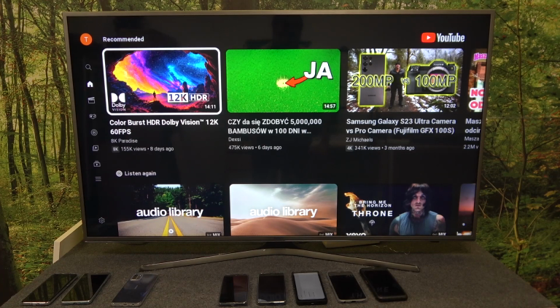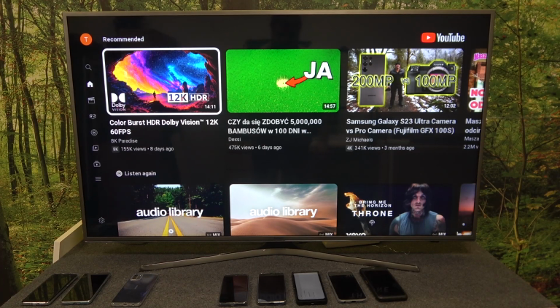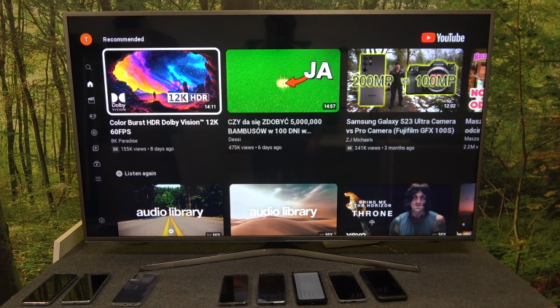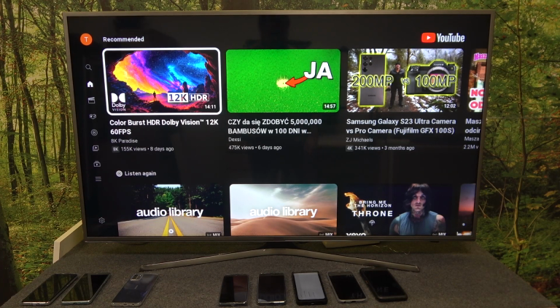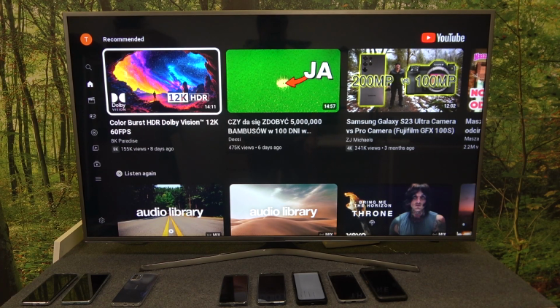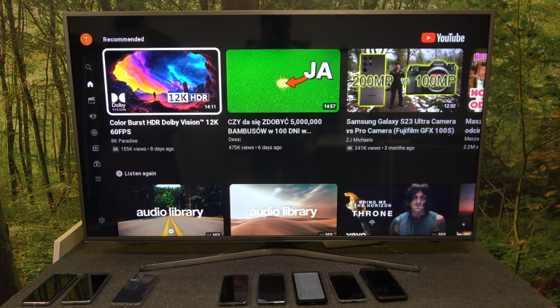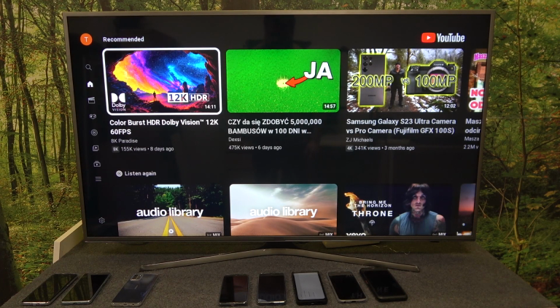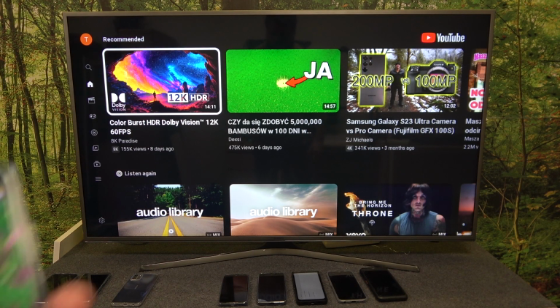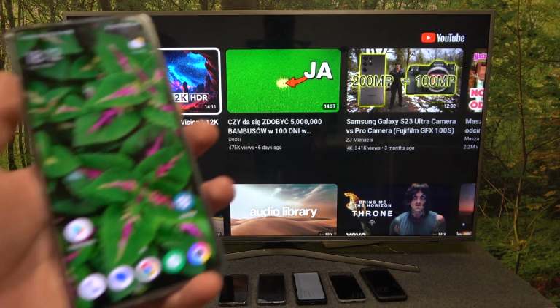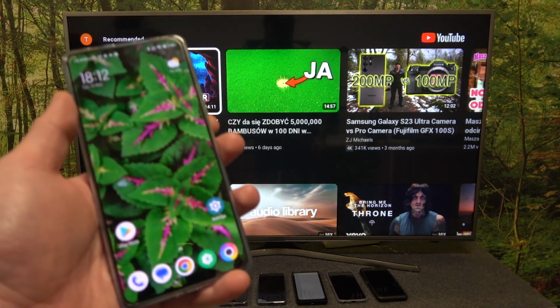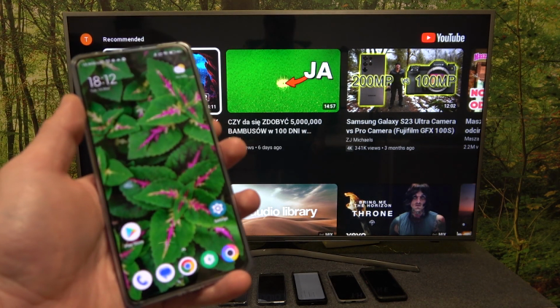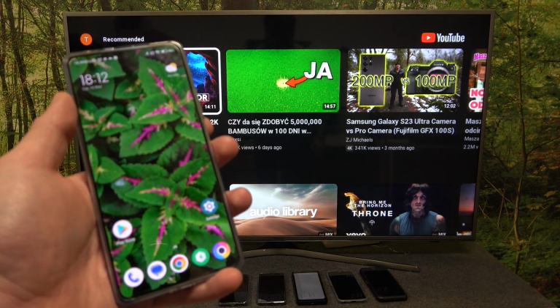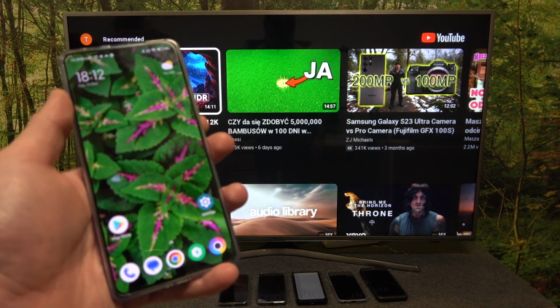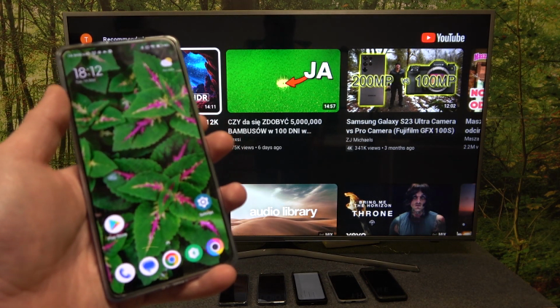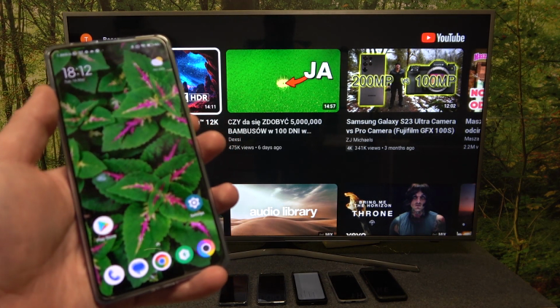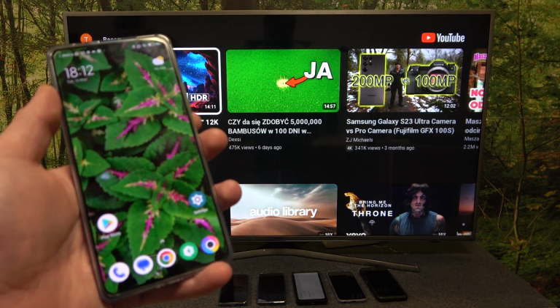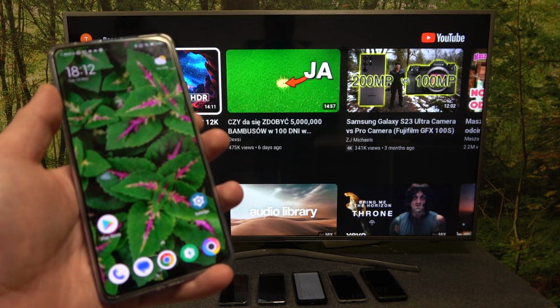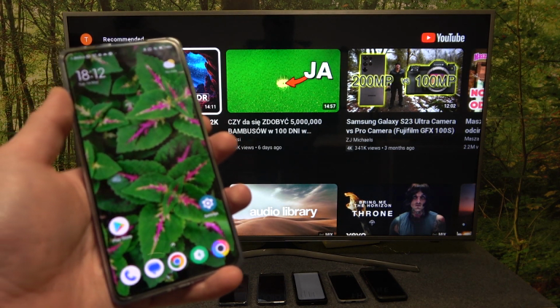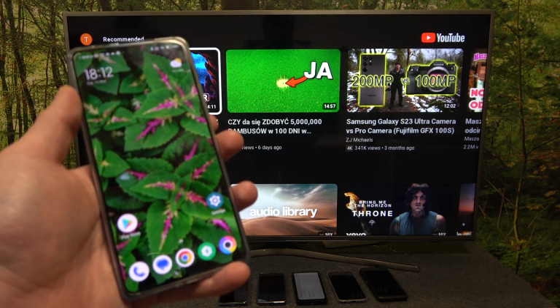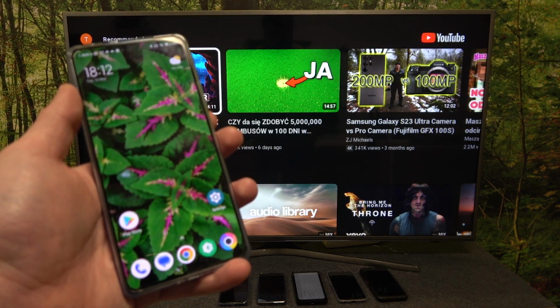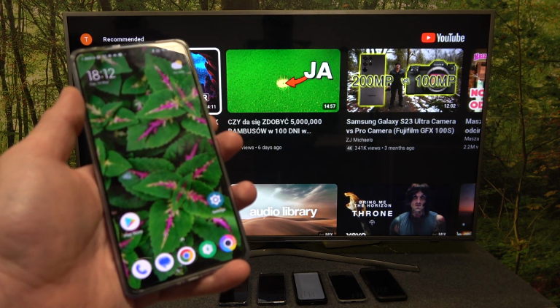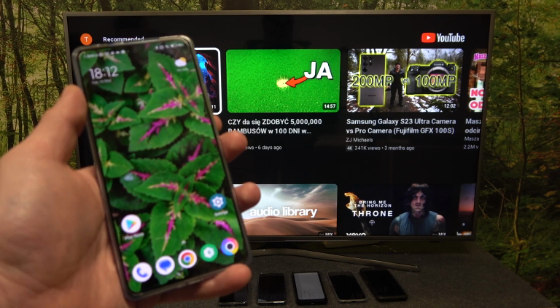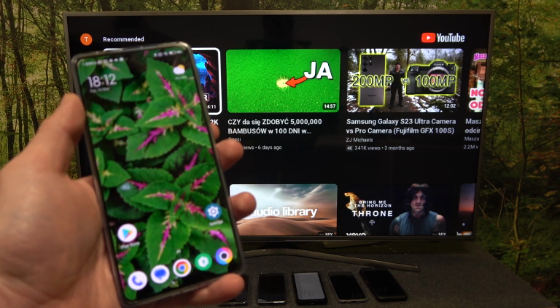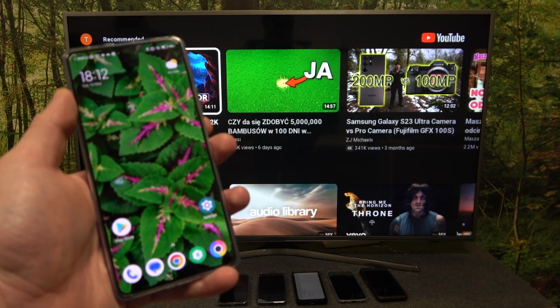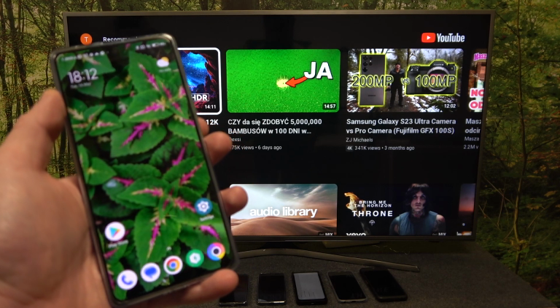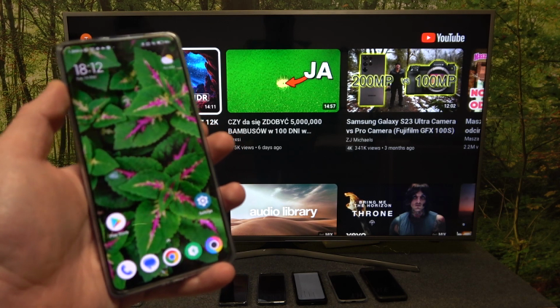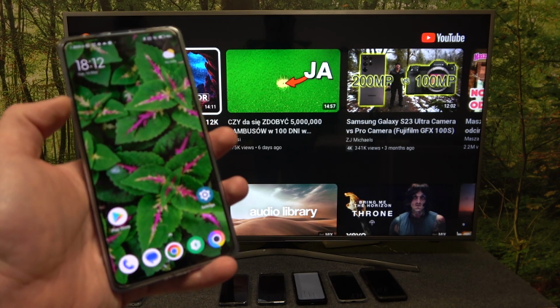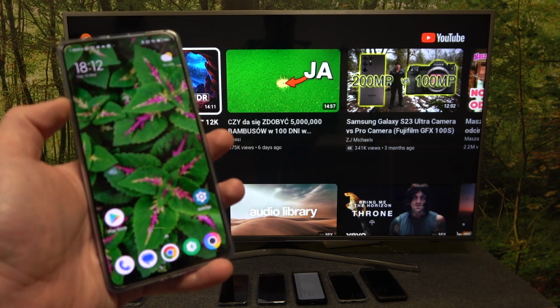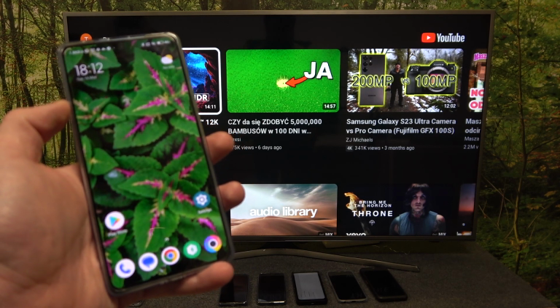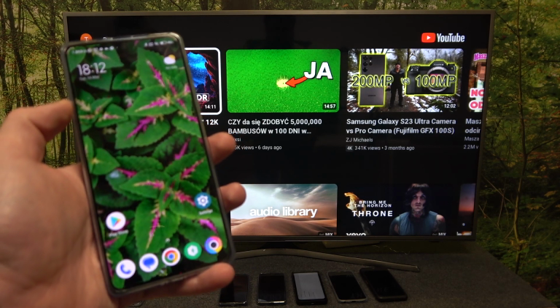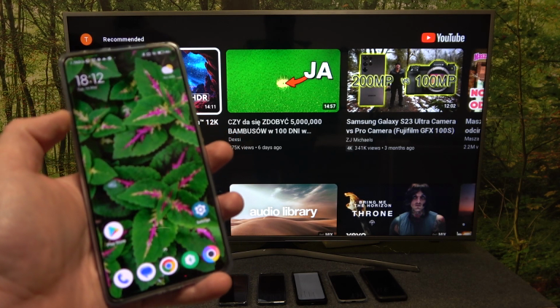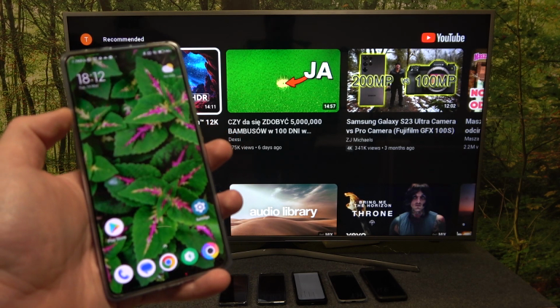Hello, in front of me I've got POCO F5. In this video I'll show you how to cast screen from smartphone to TV using YouTube app.